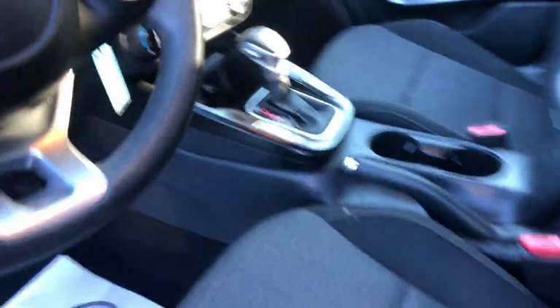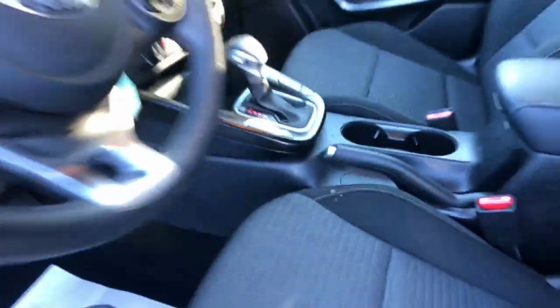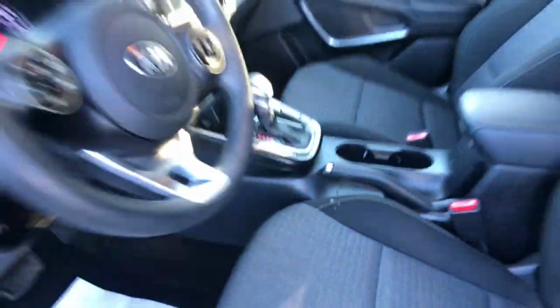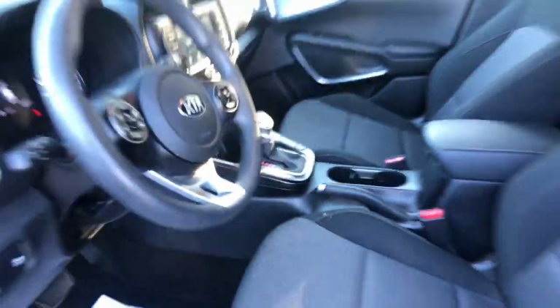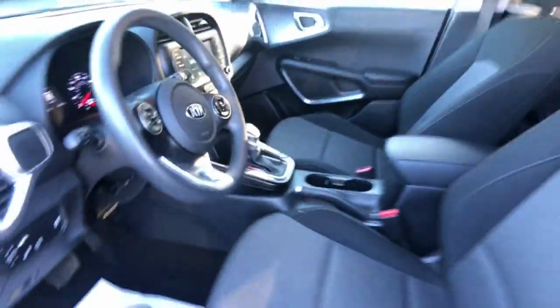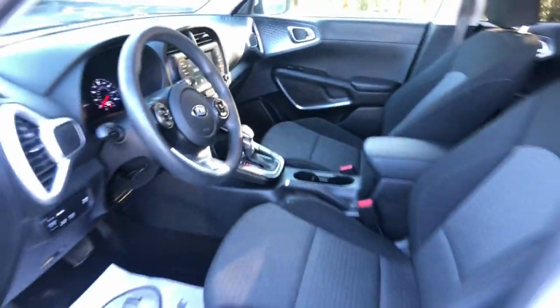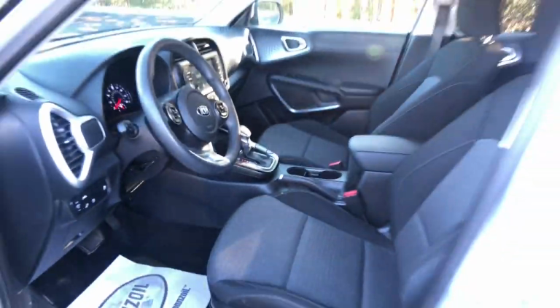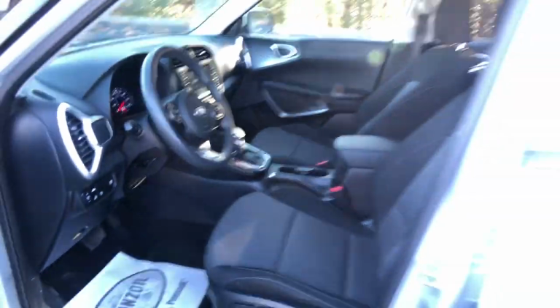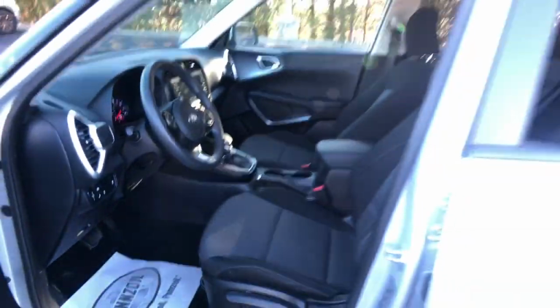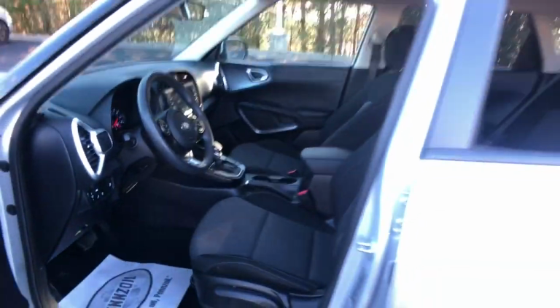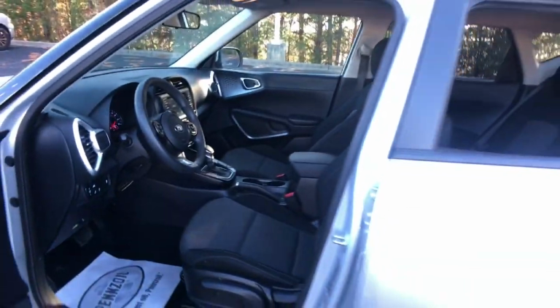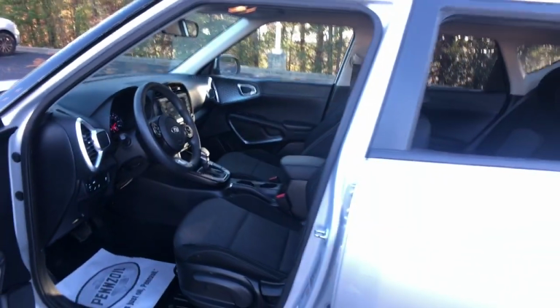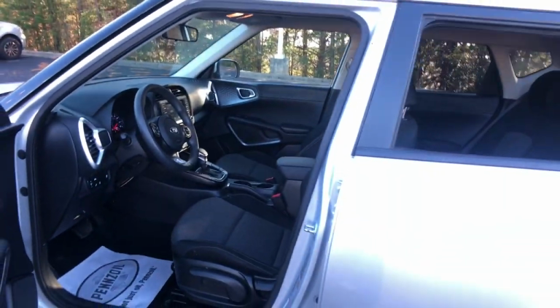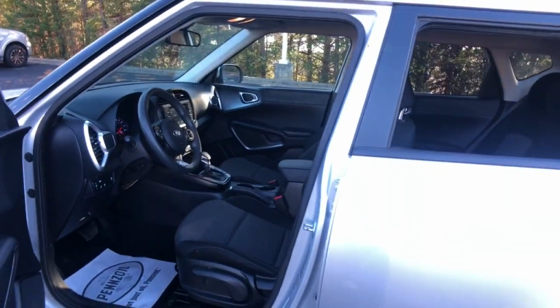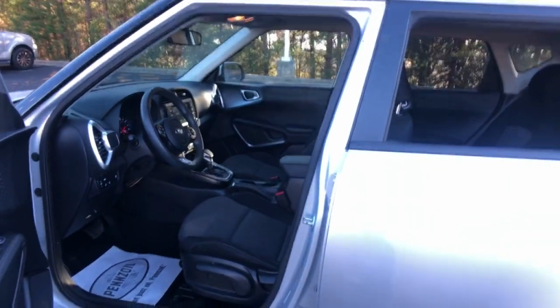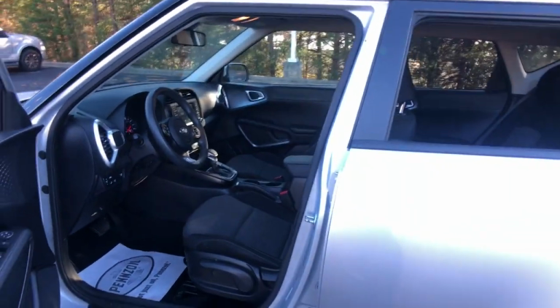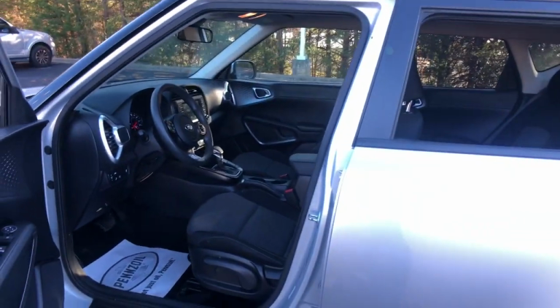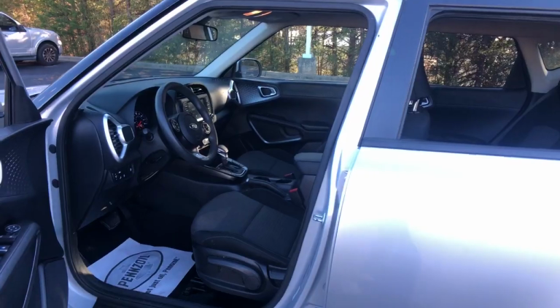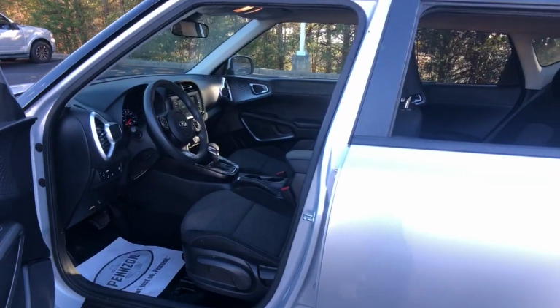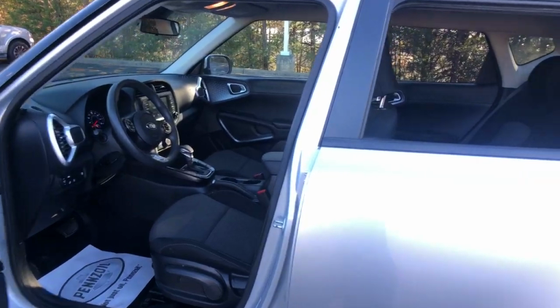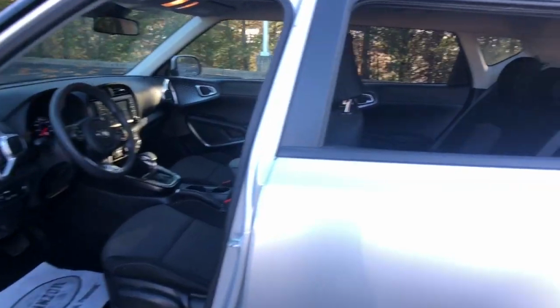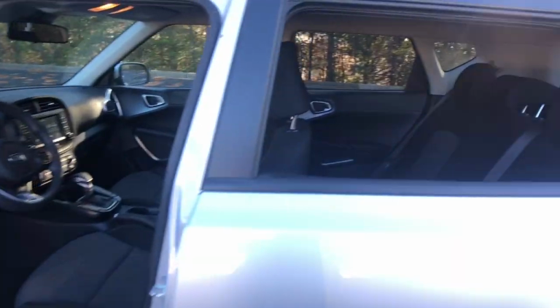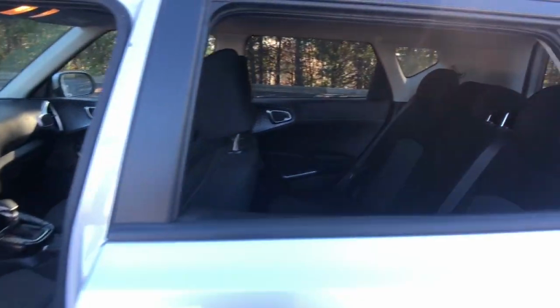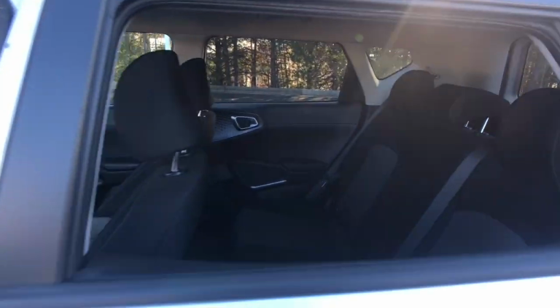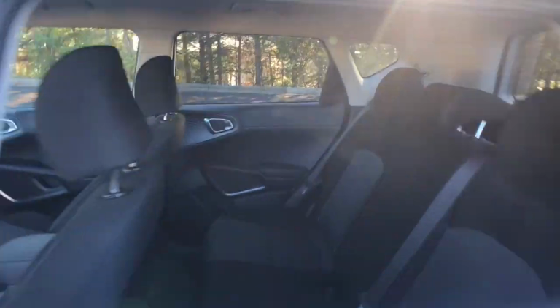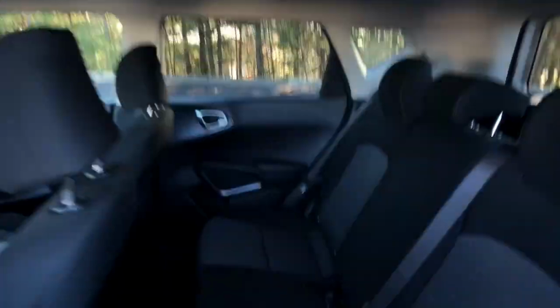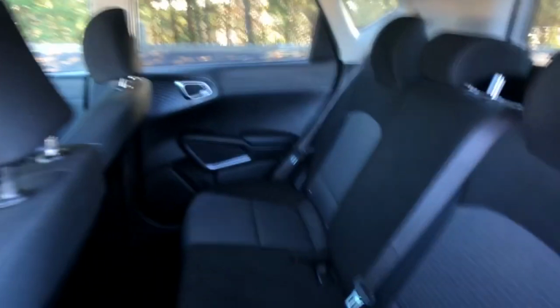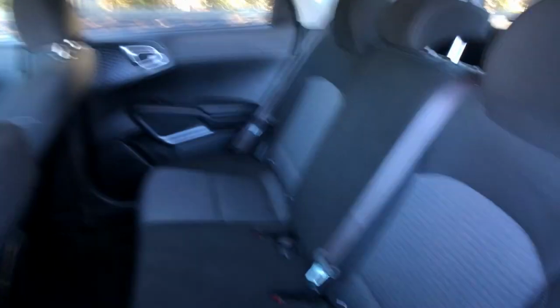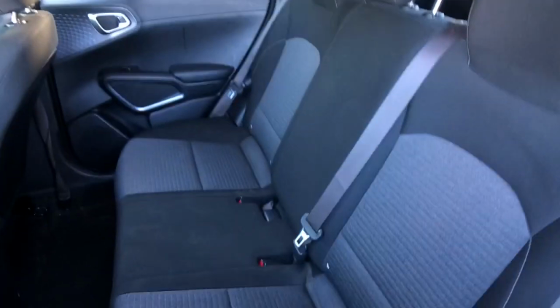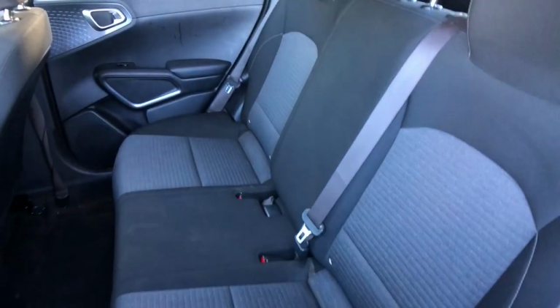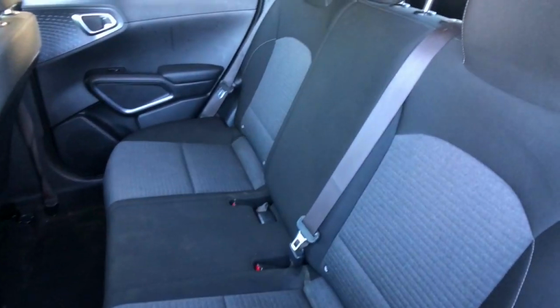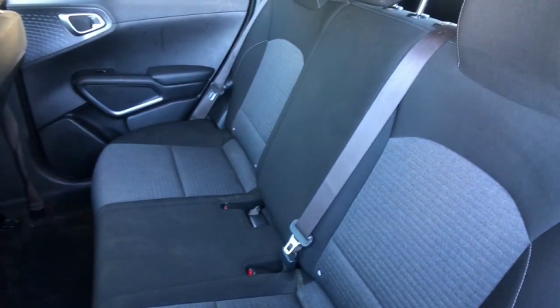Add a little soul to your life. Come in for a fun and easy test drive. Our team will make it the best part of your day.